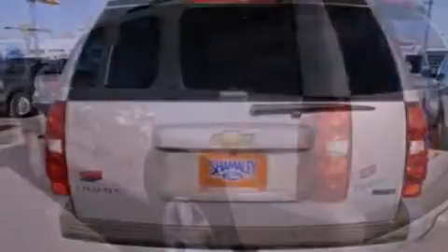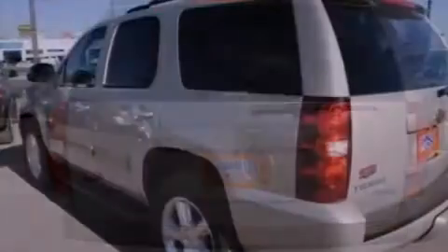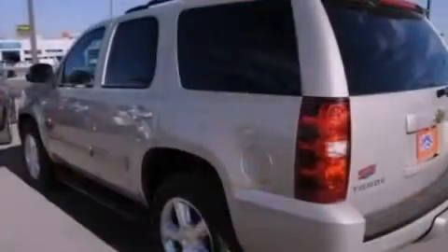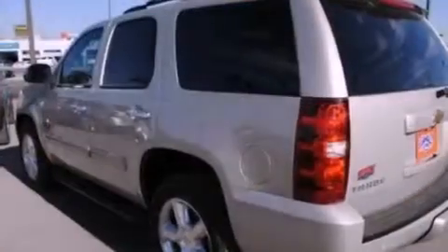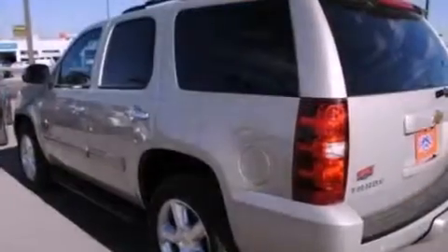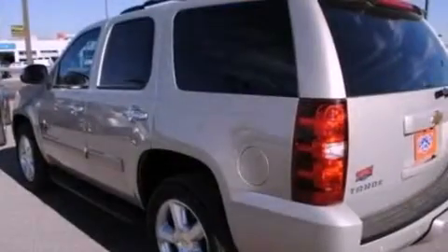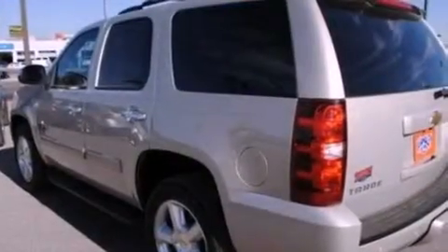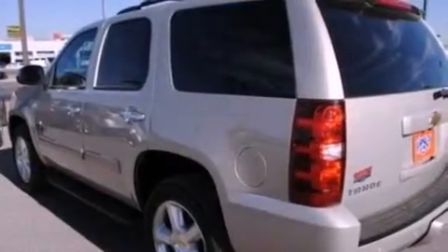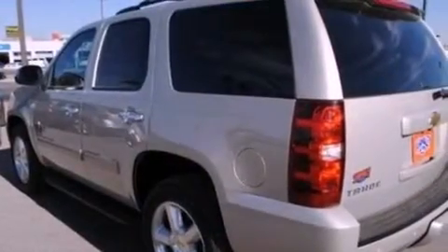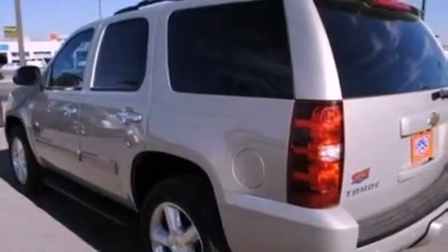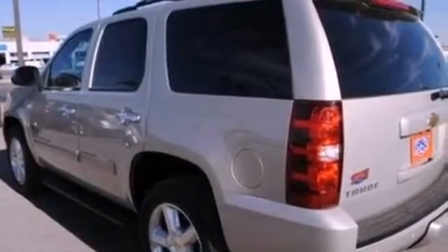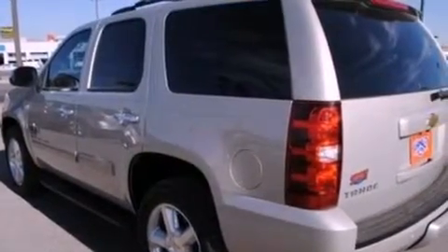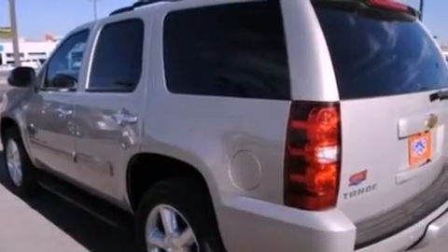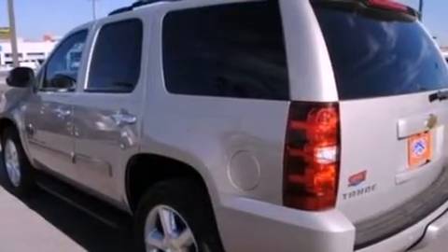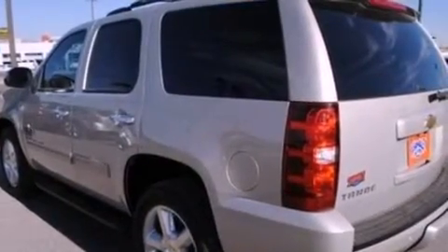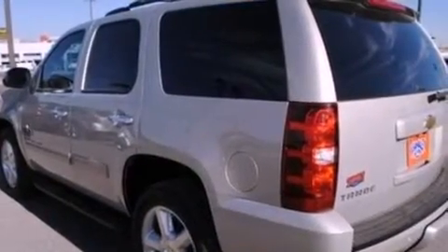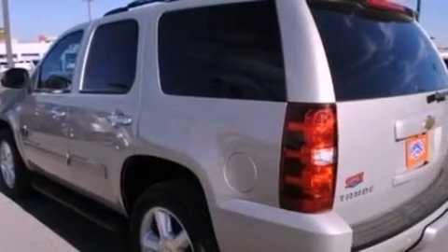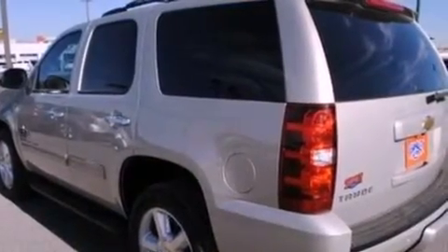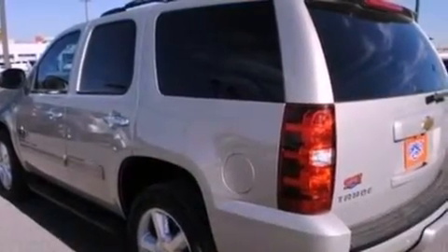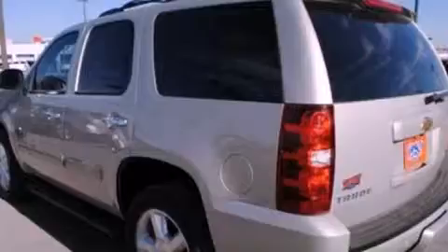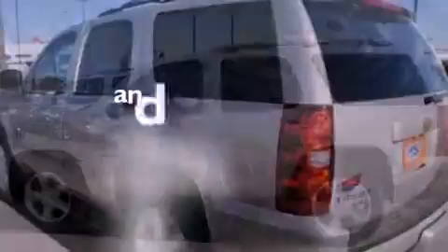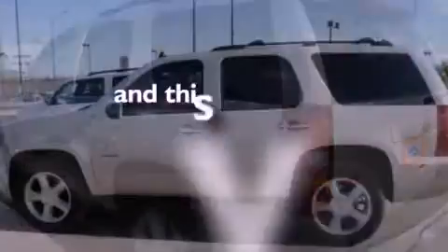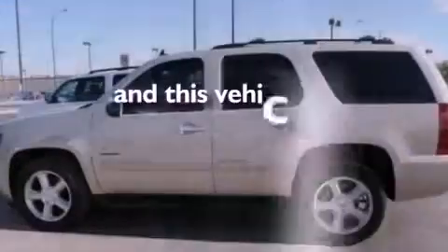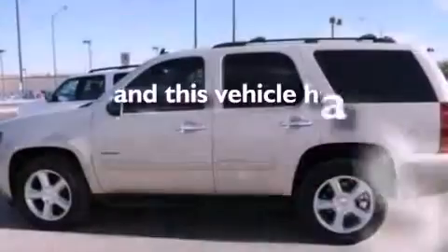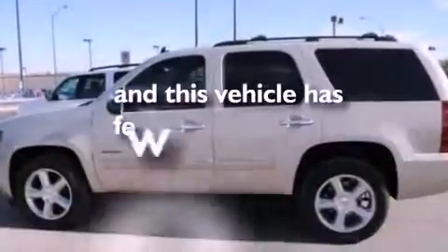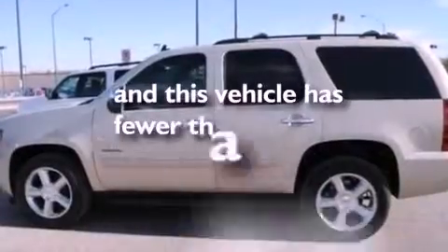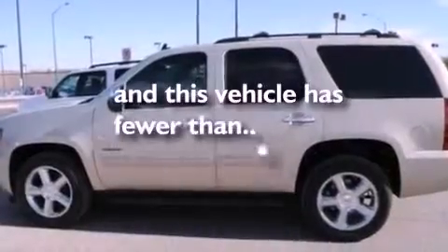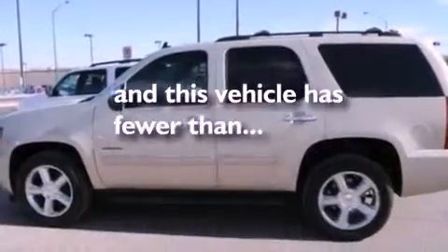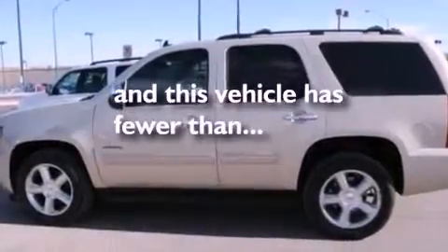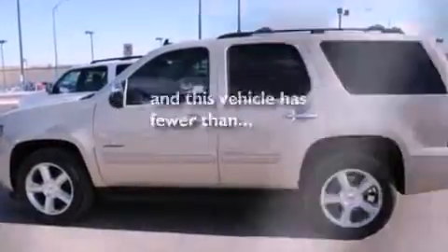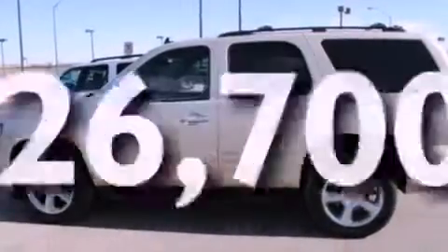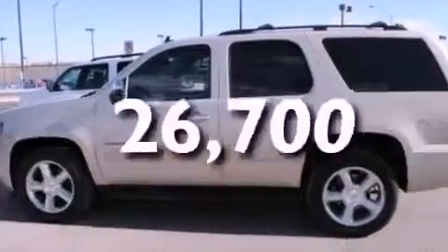Running boards, dusk sensing headlights, air conditioning. And this vehicle has less than 27,000 miles.